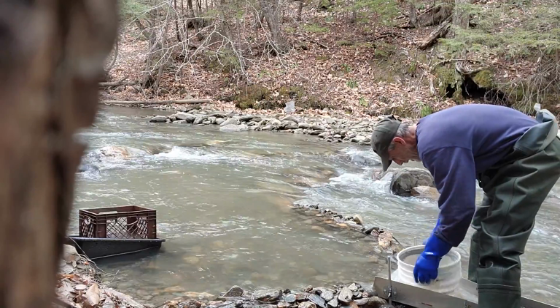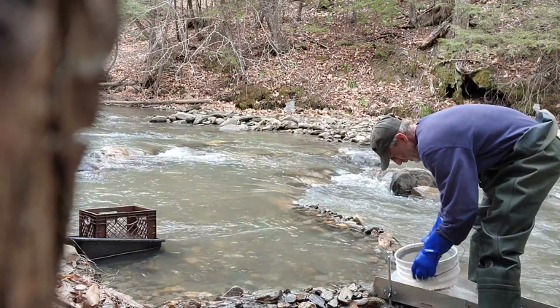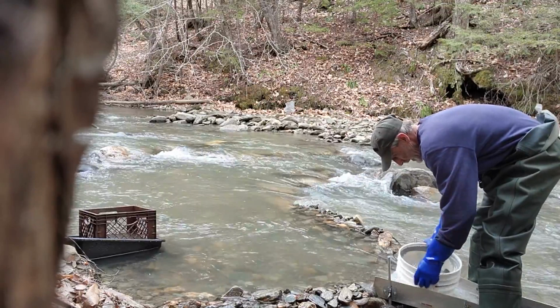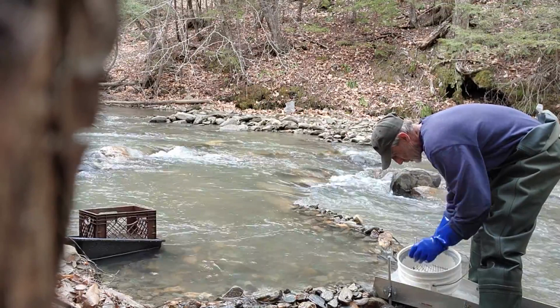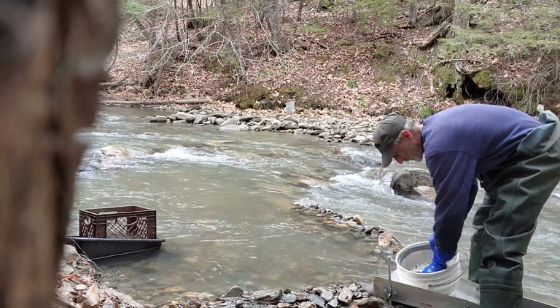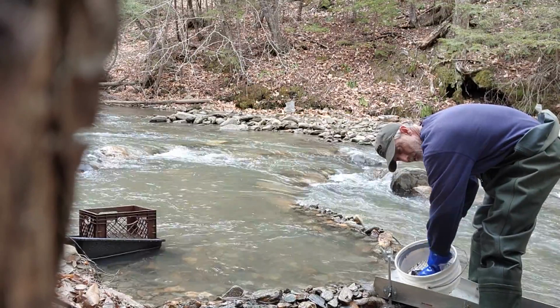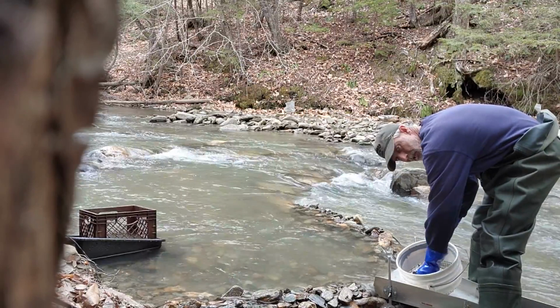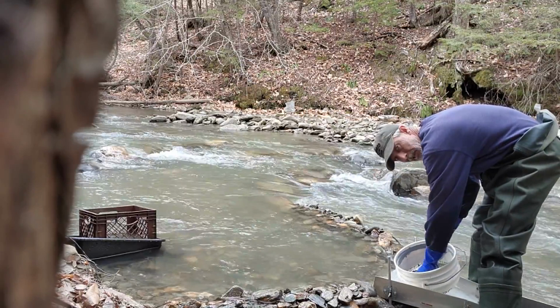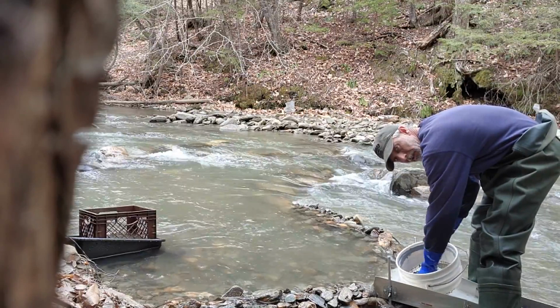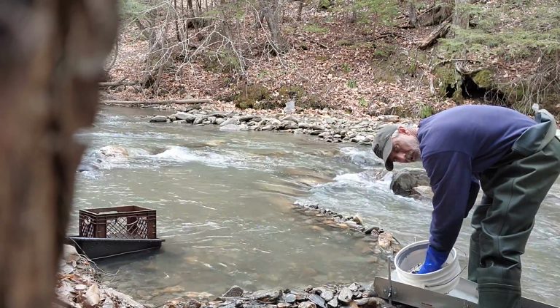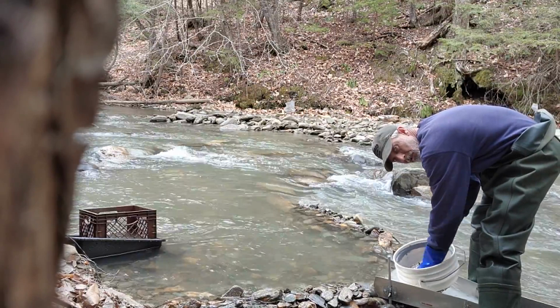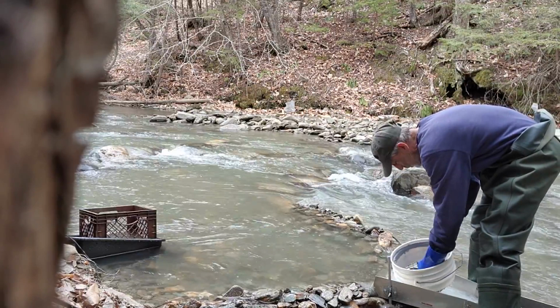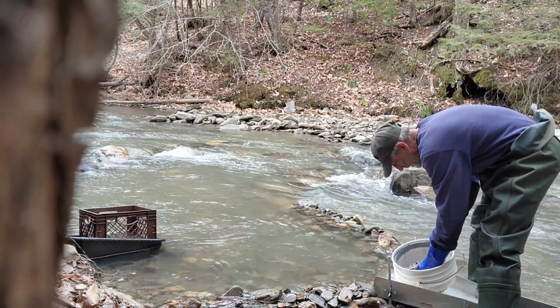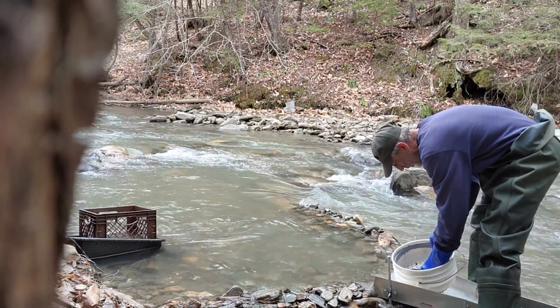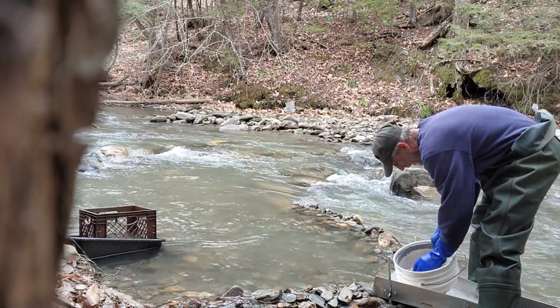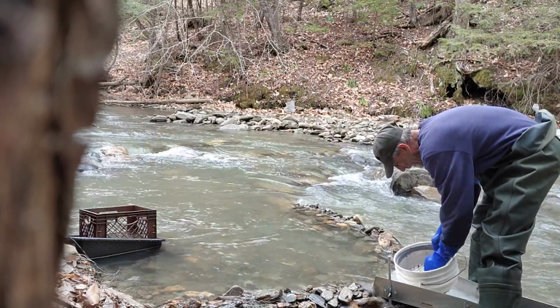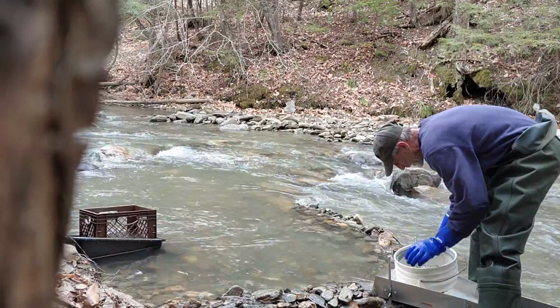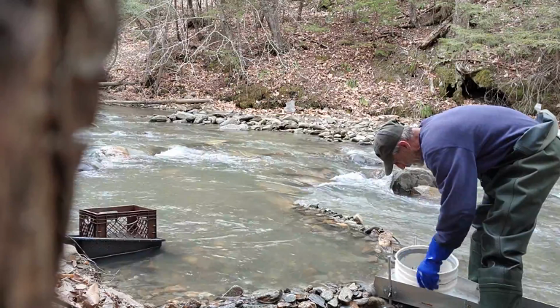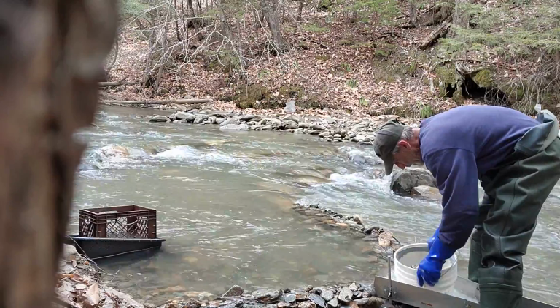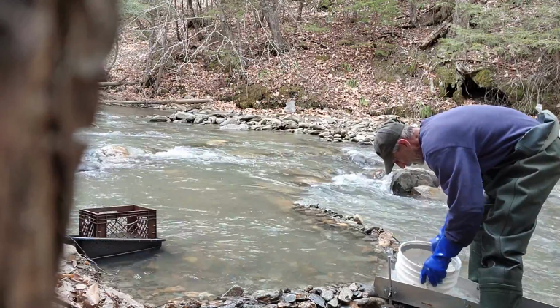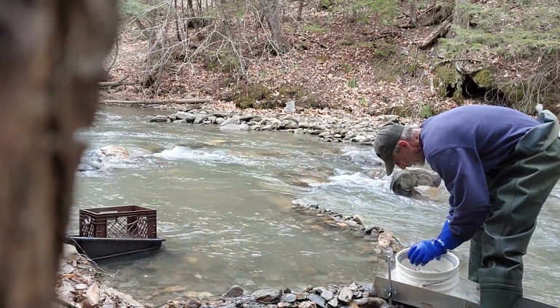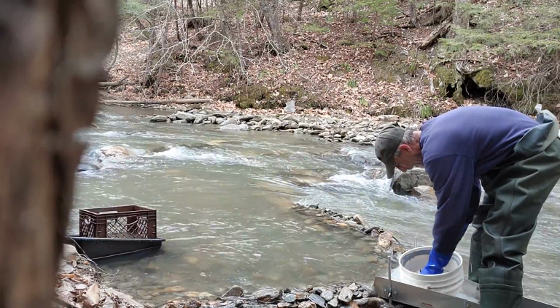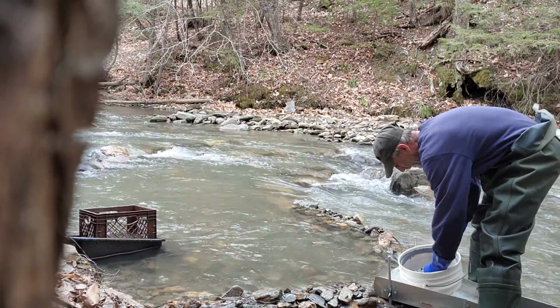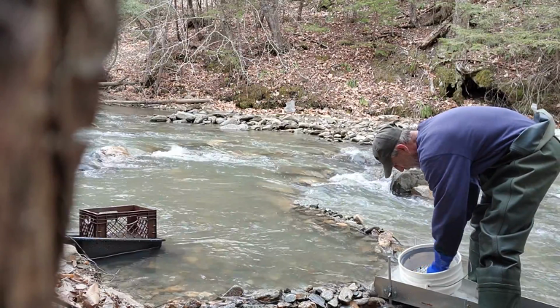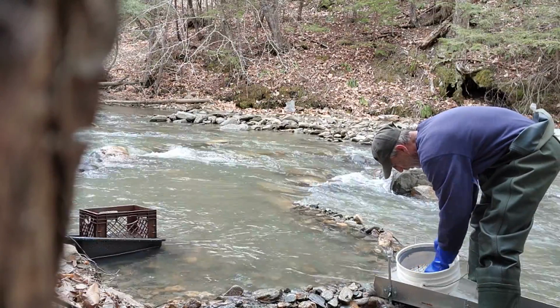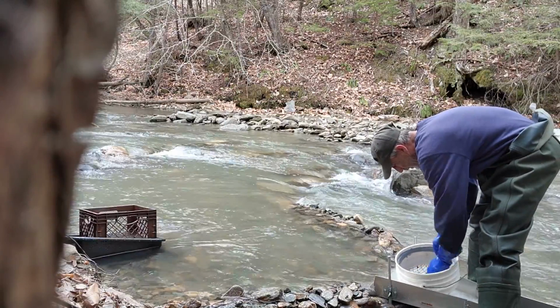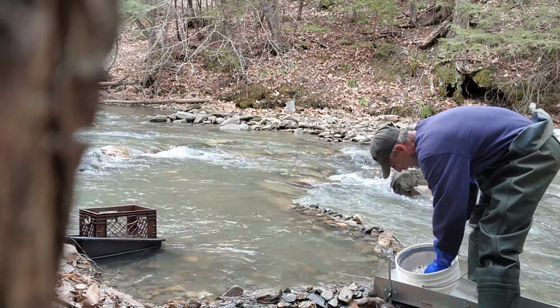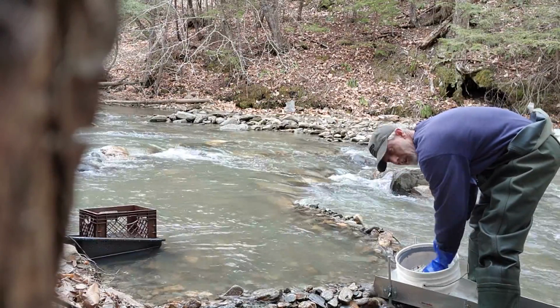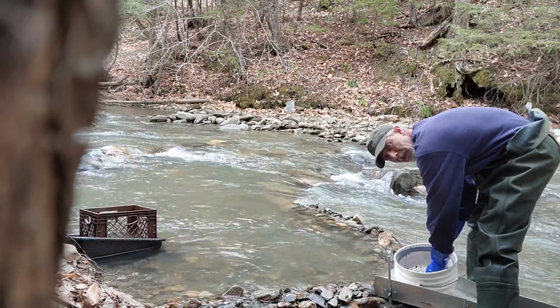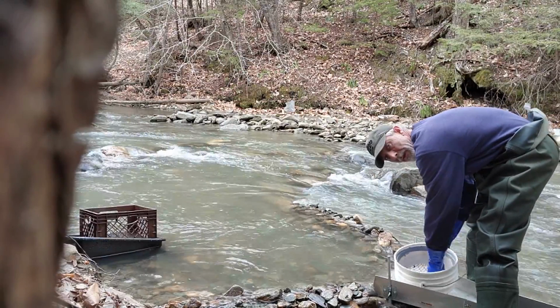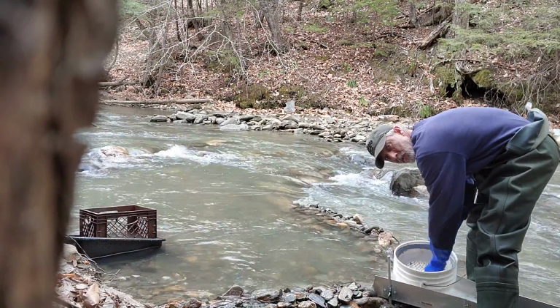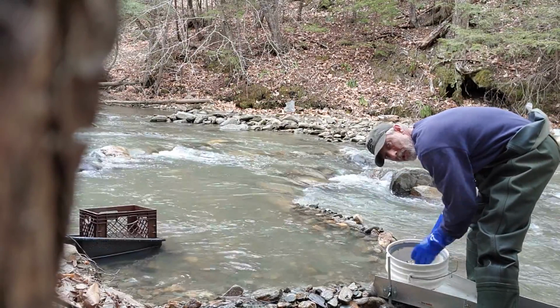I can't see if this is good because there are trees in the way — but I think so. I think I'm on the screen.